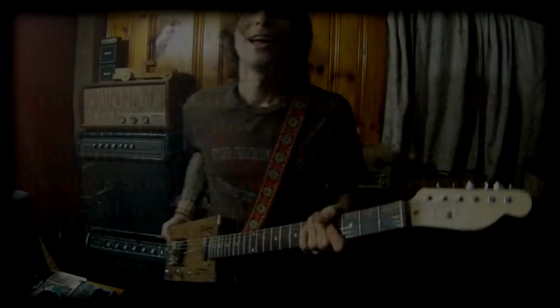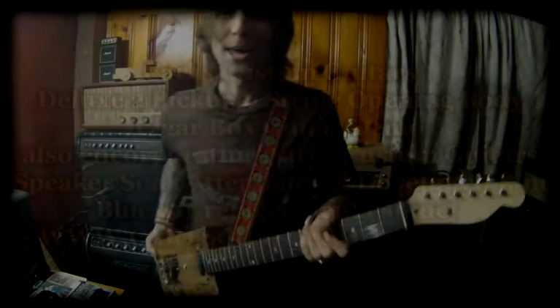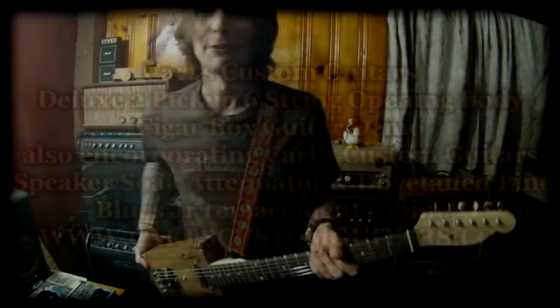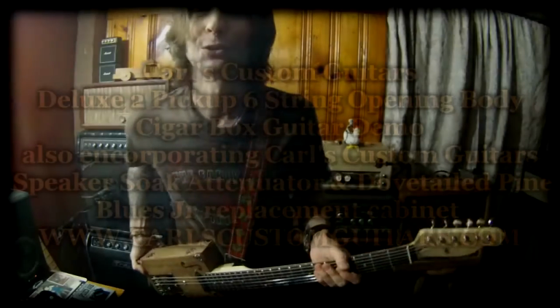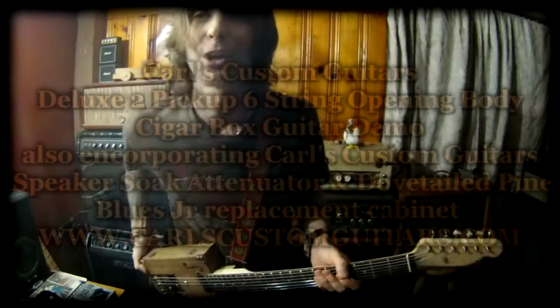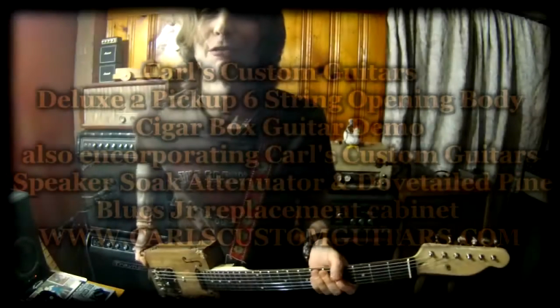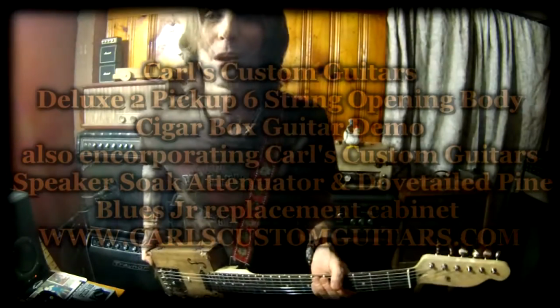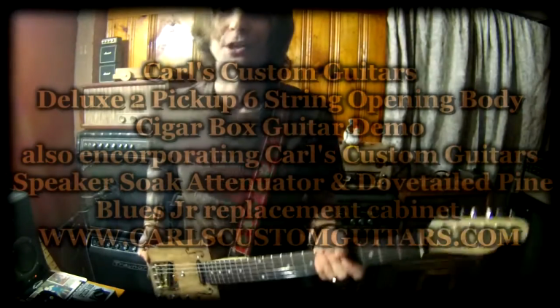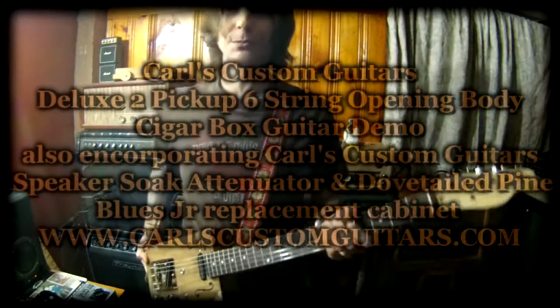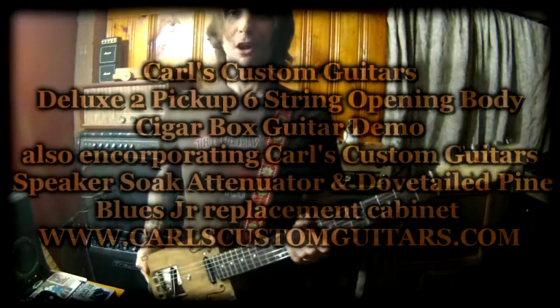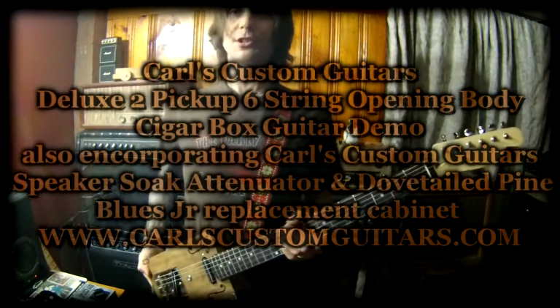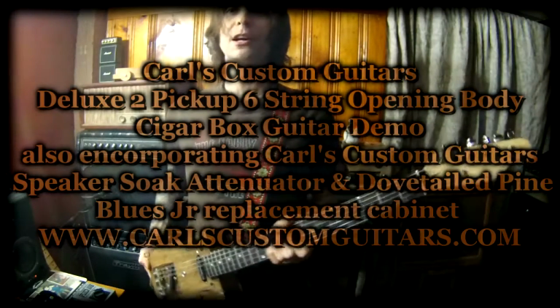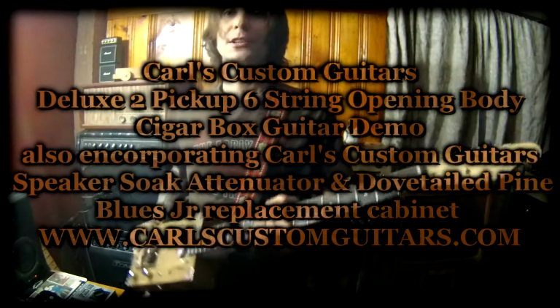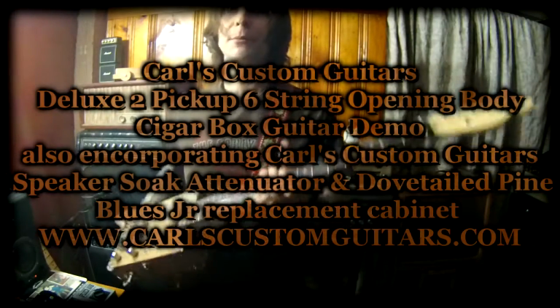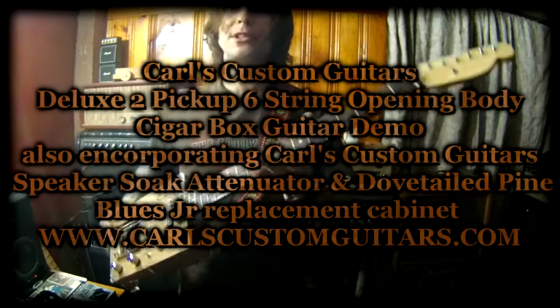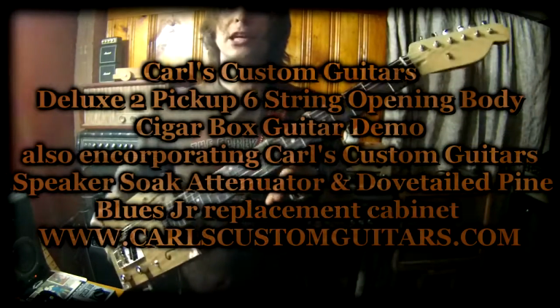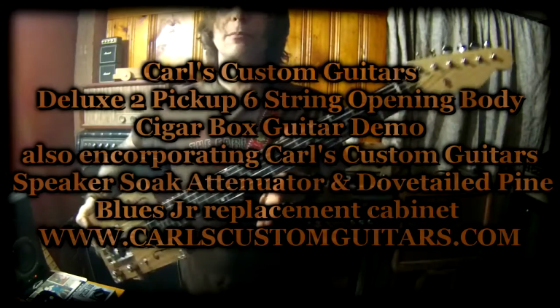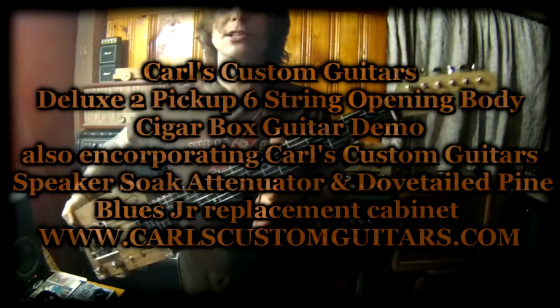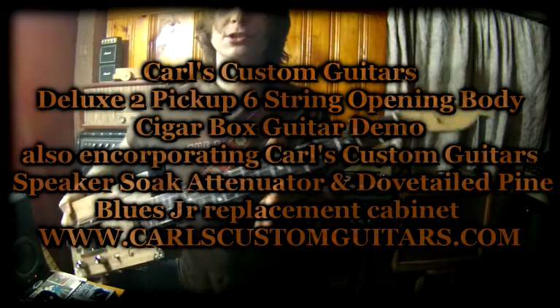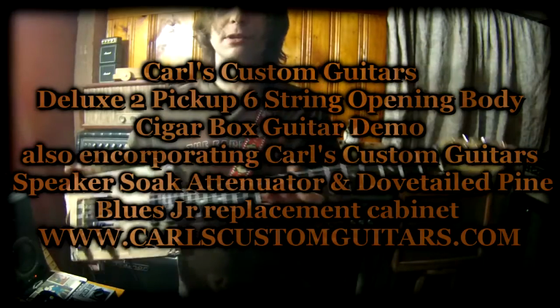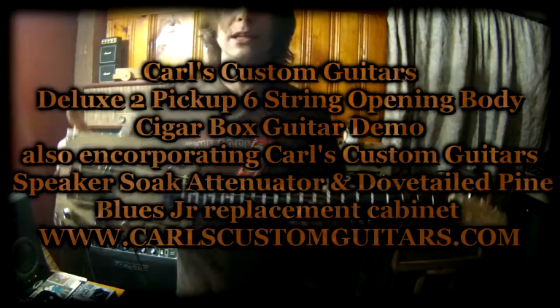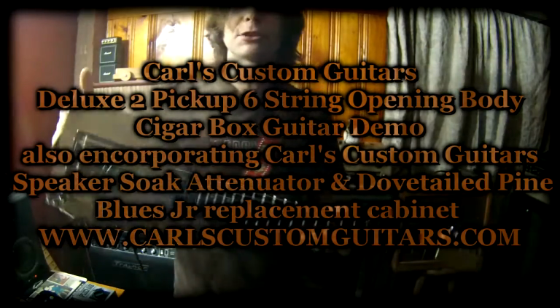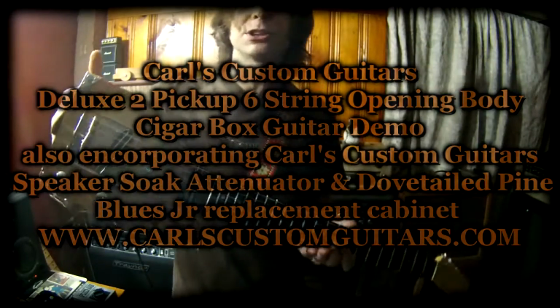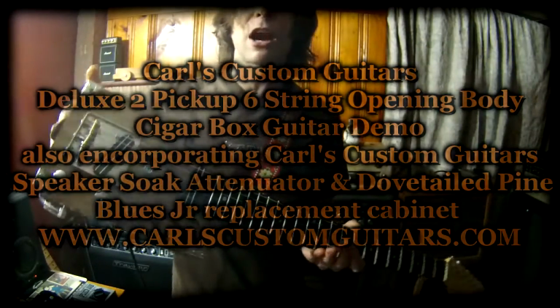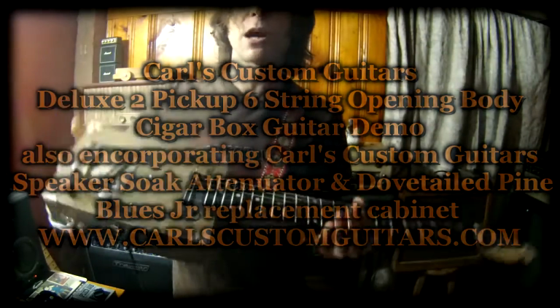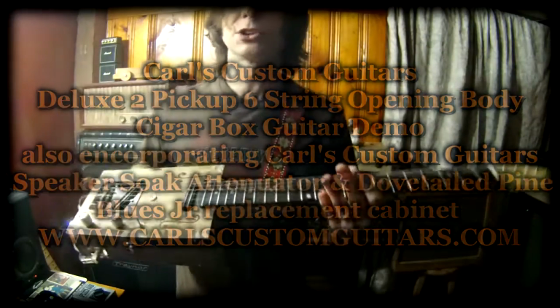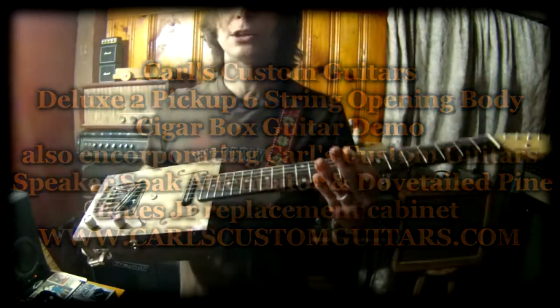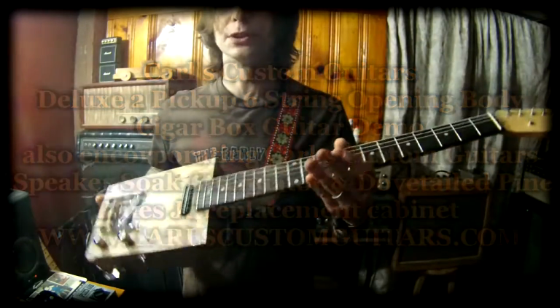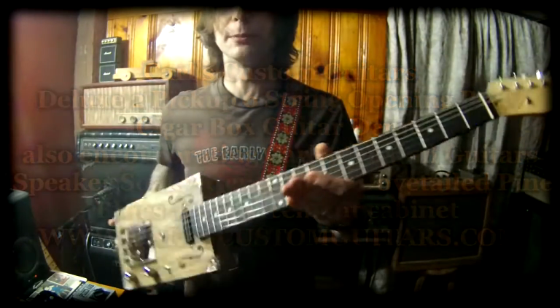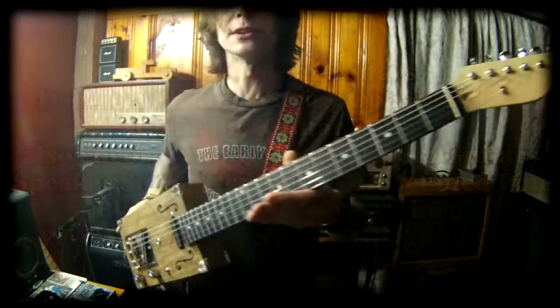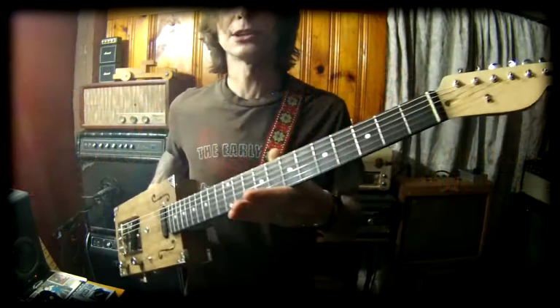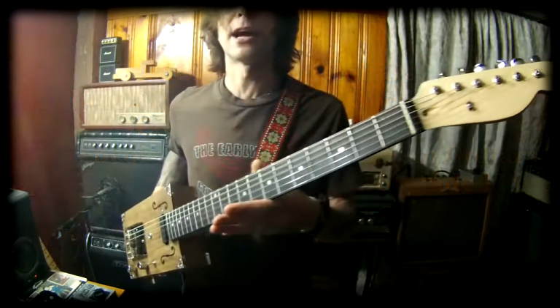Hey folks, Carl from Carl's Custom Guitars here. Today I'm going to be taking one of my six string electric cigar box guitars for a little bit of a test drive.